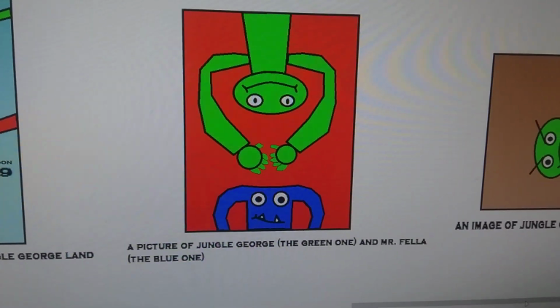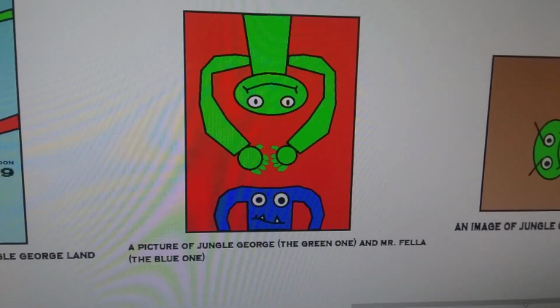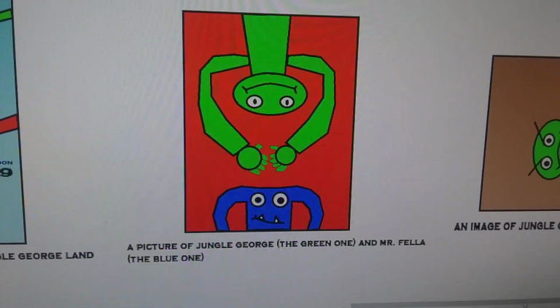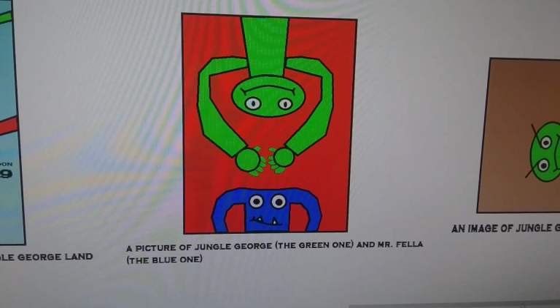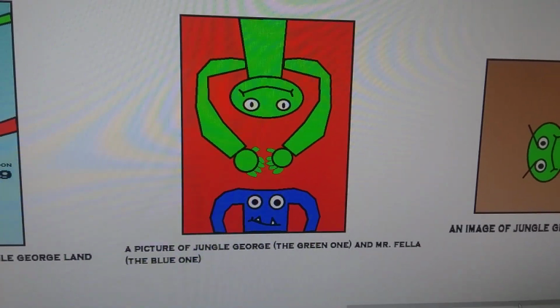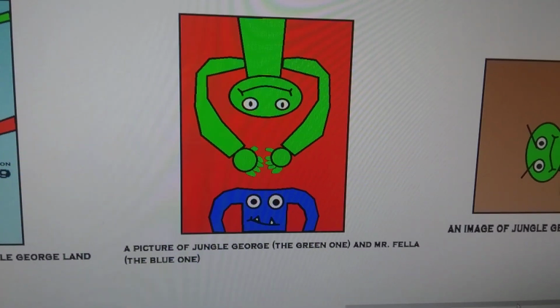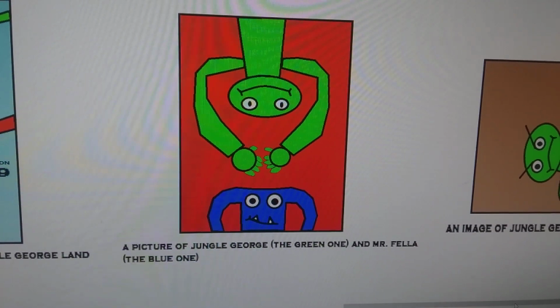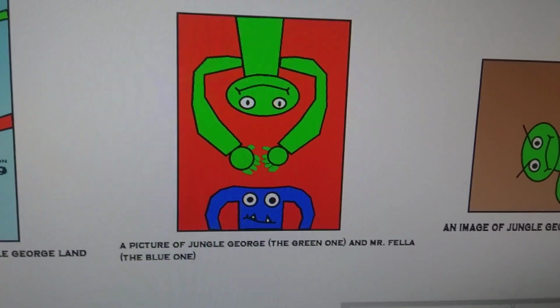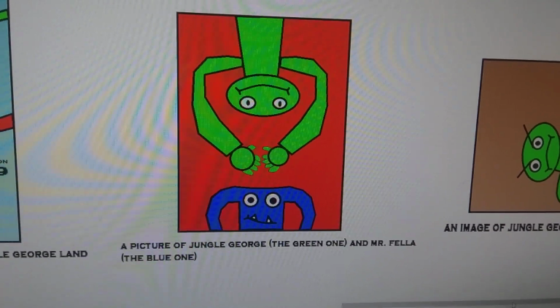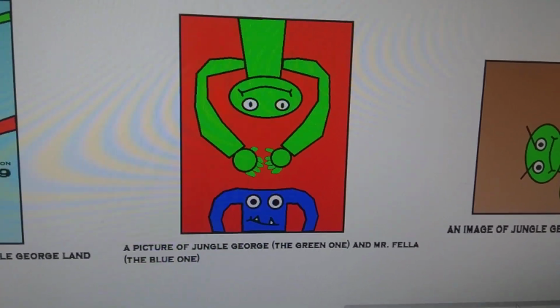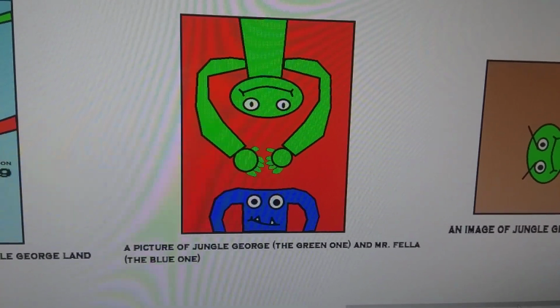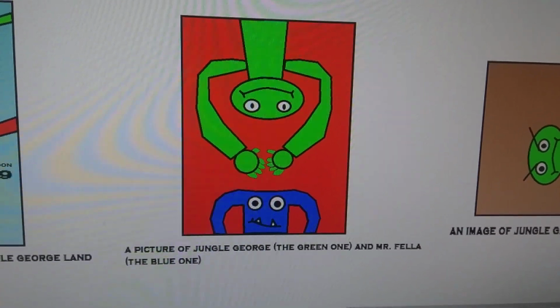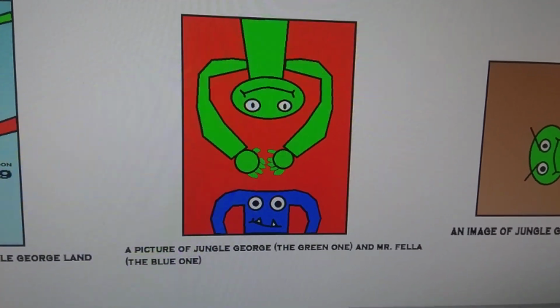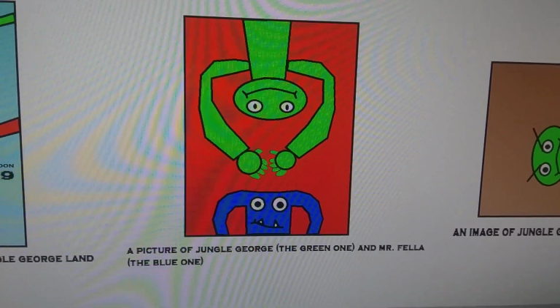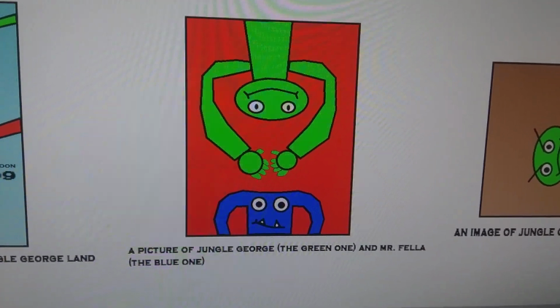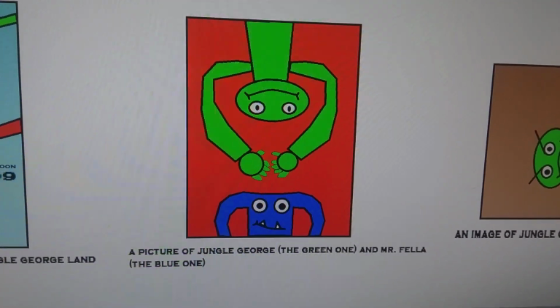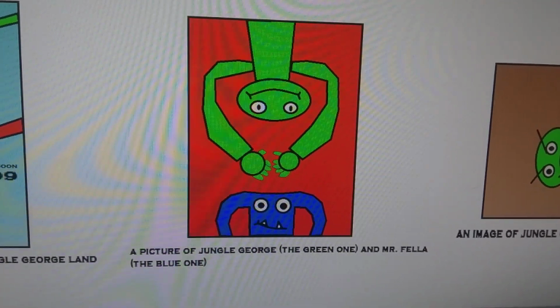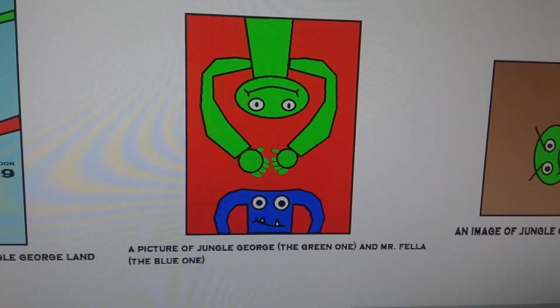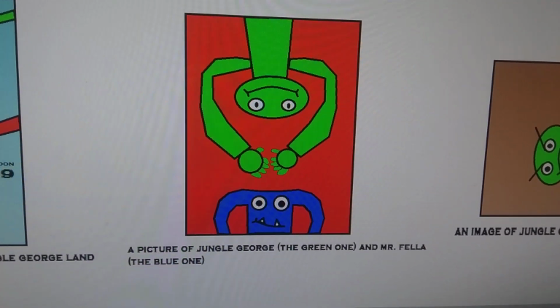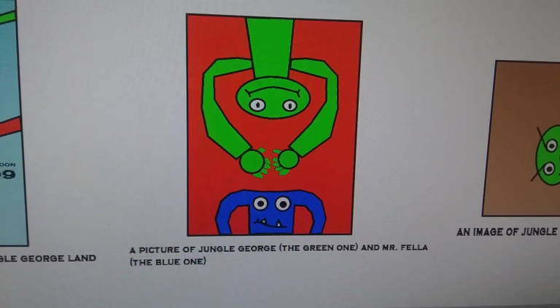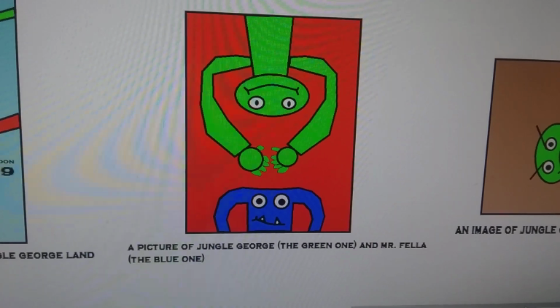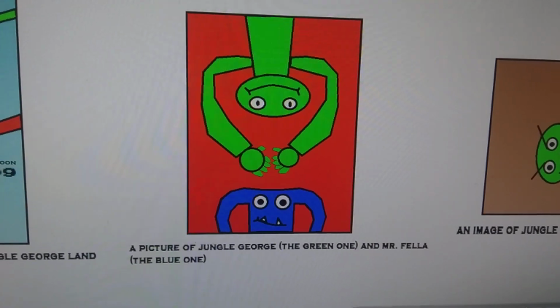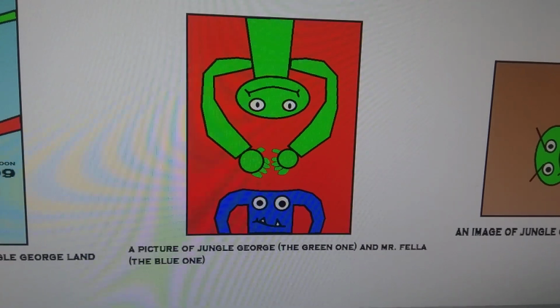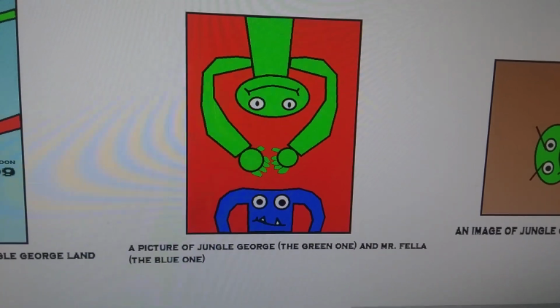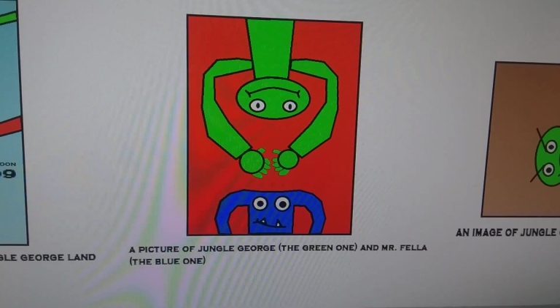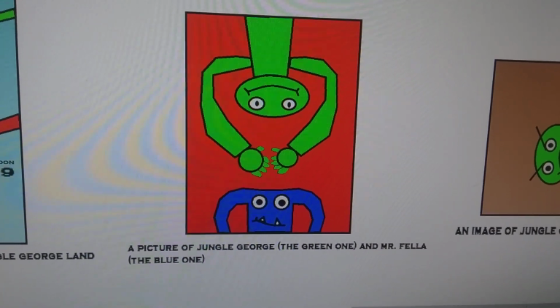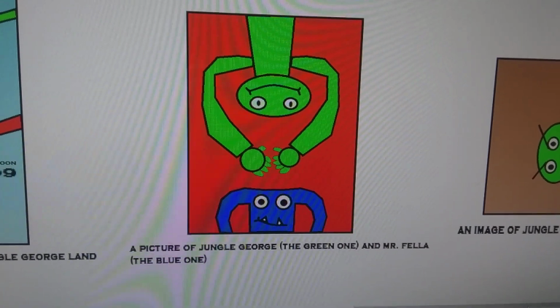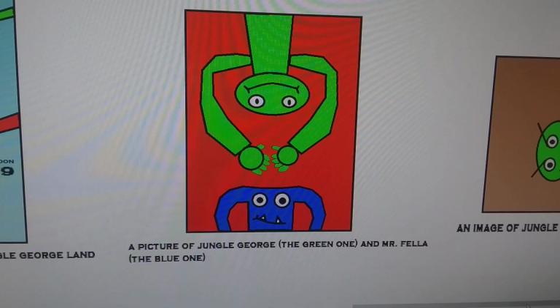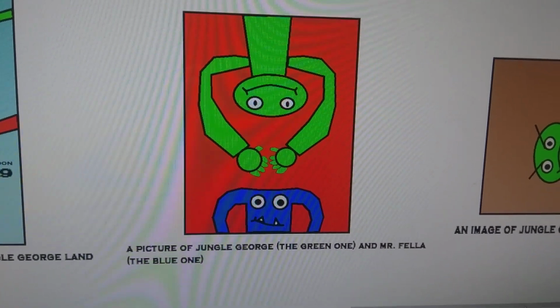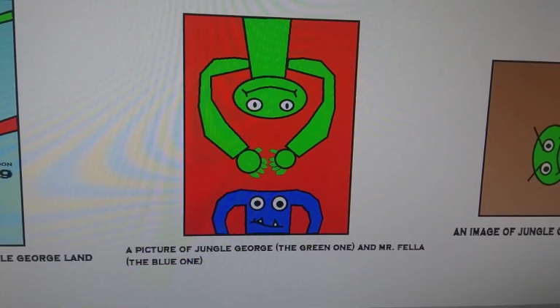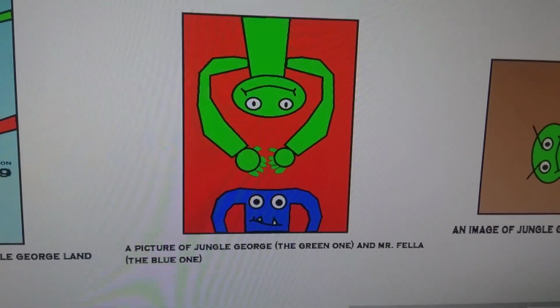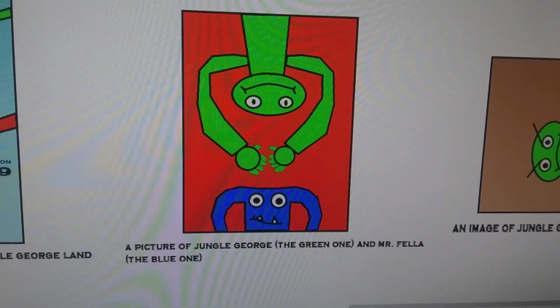A picture of Jungle George. The green one and Mr. Fella, the blue one.